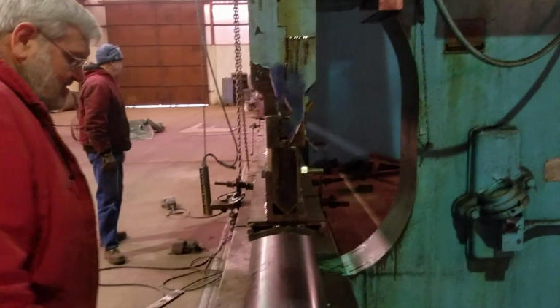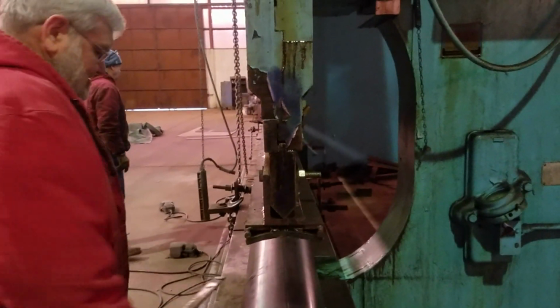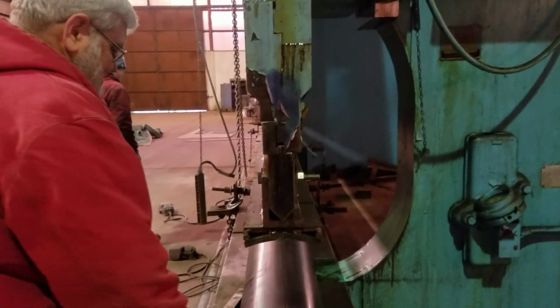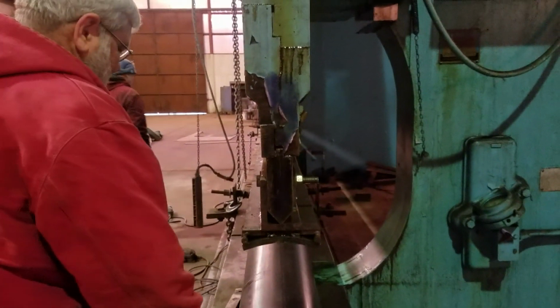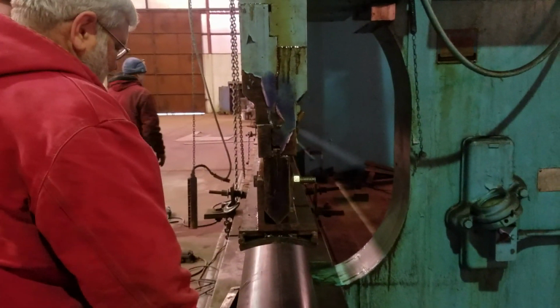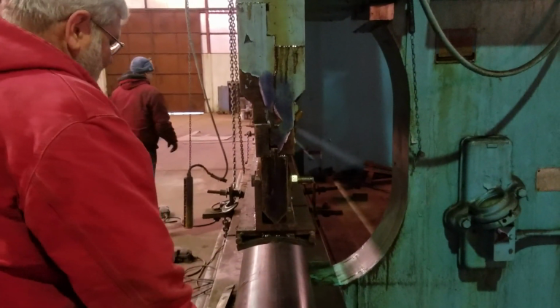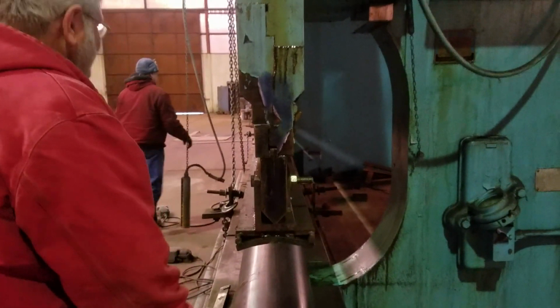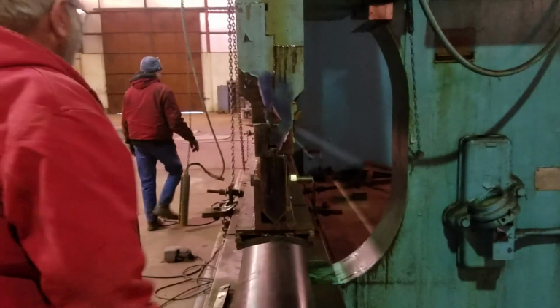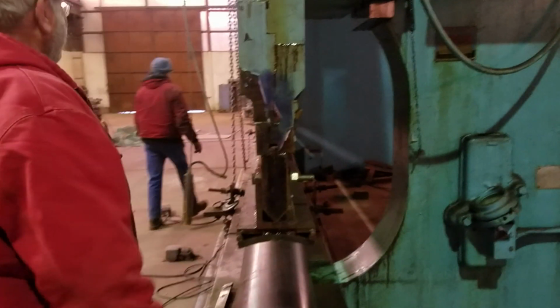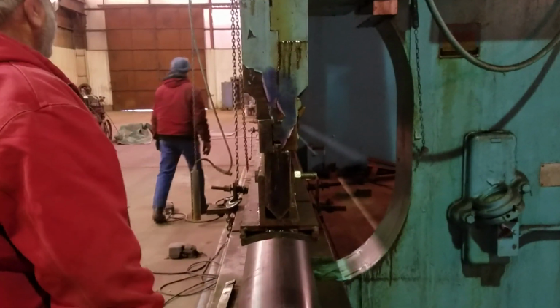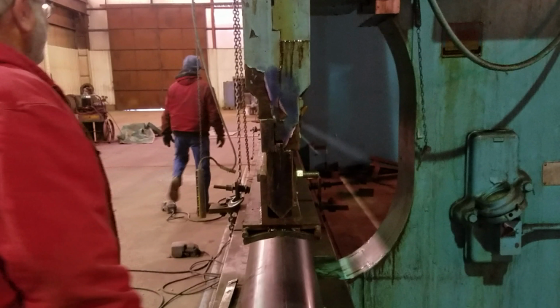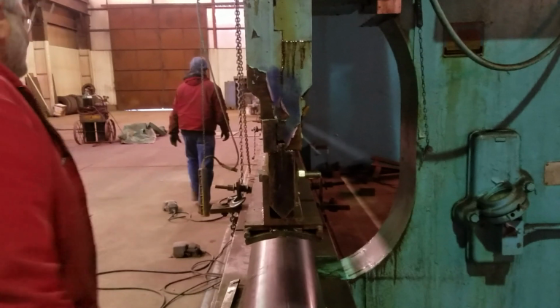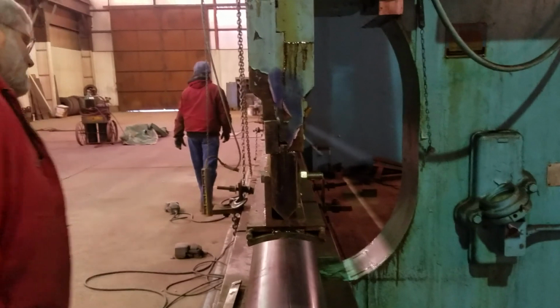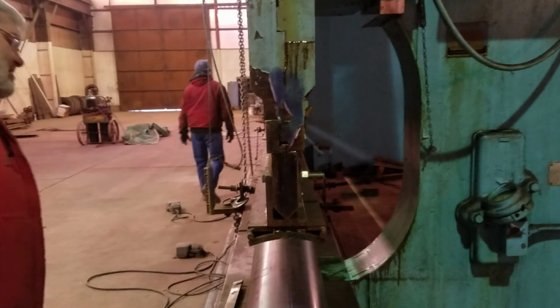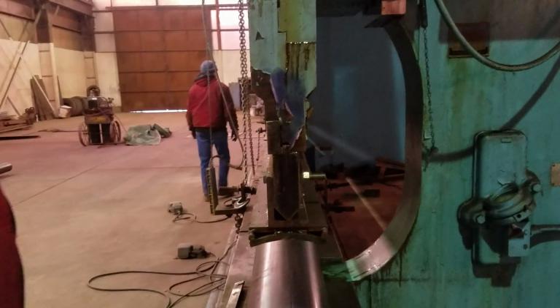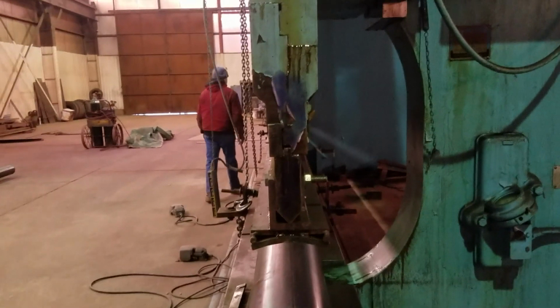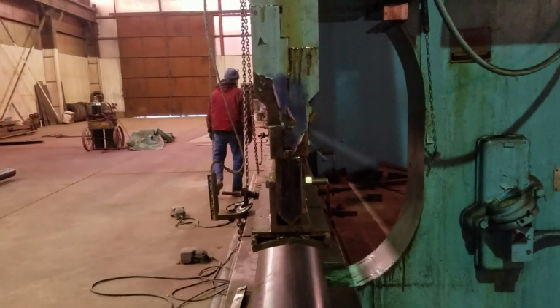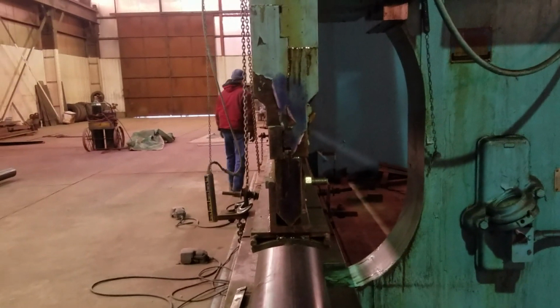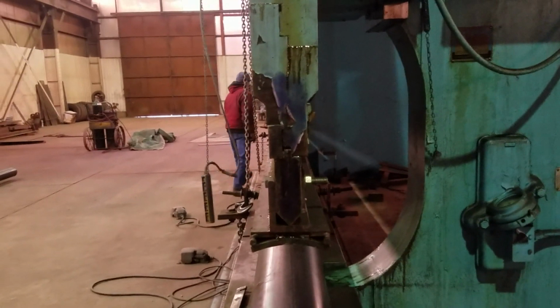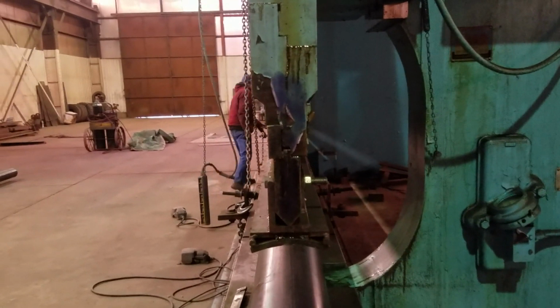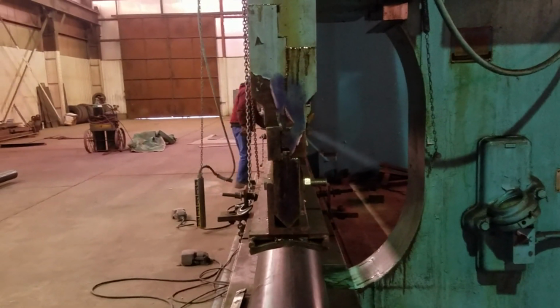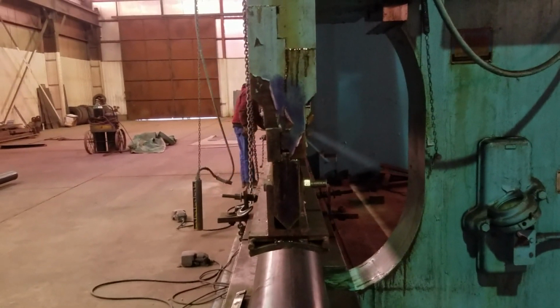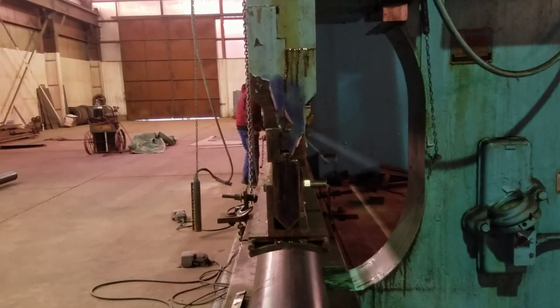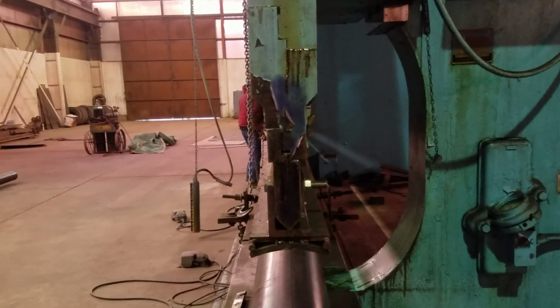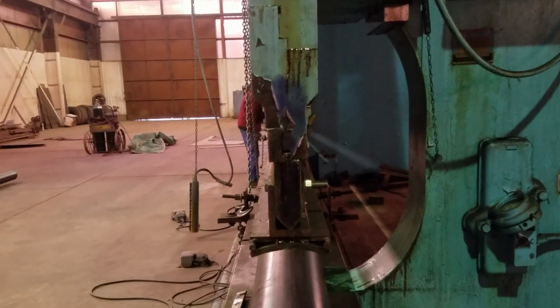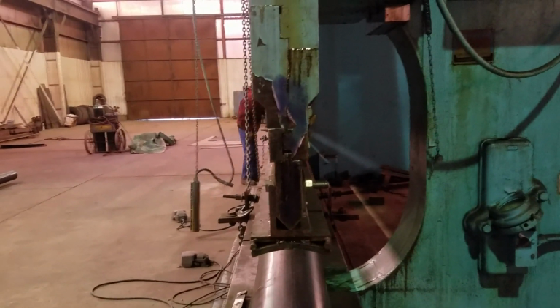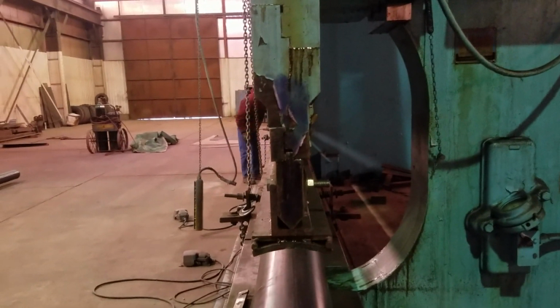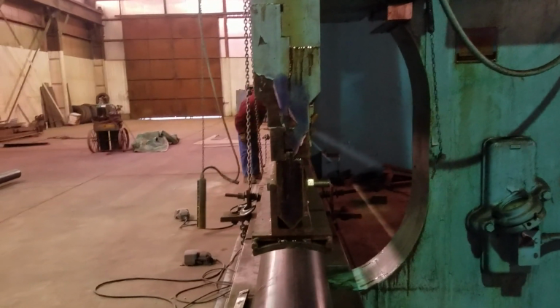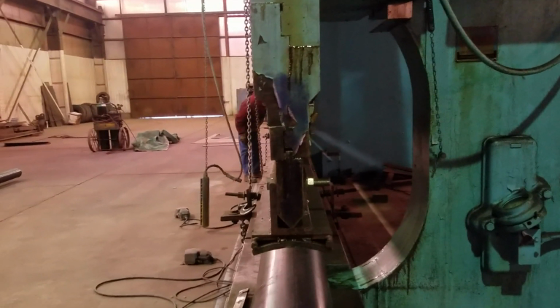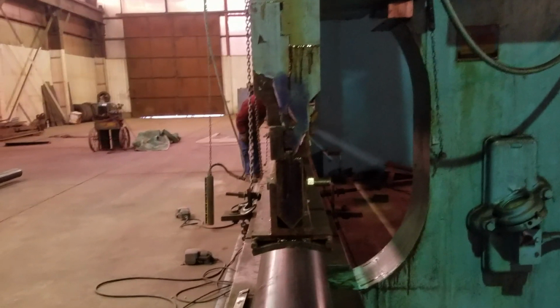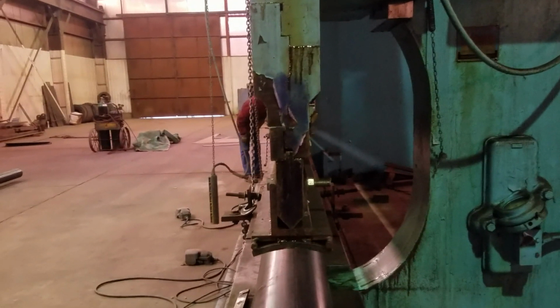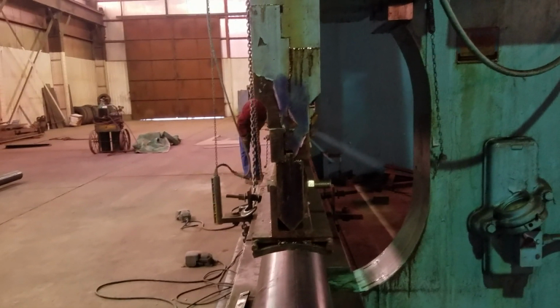For all your large press needs, think of Modern Welding and Boiler Works, 3500 Plum Street, Terre Haute, Indiana.